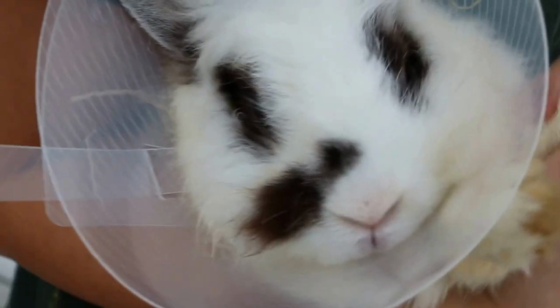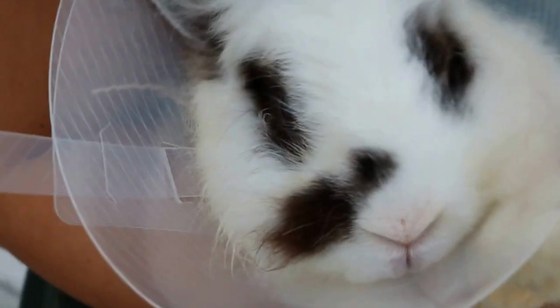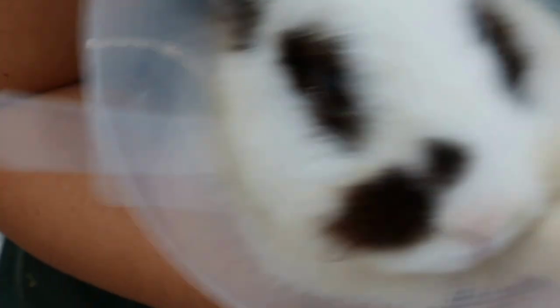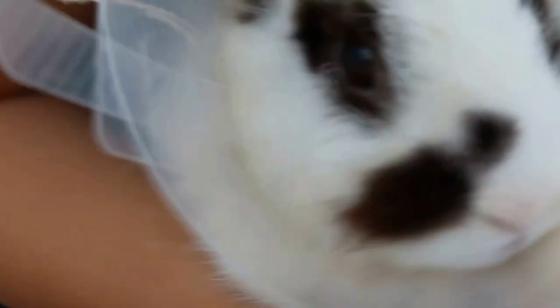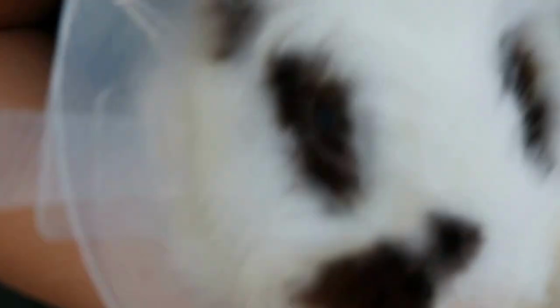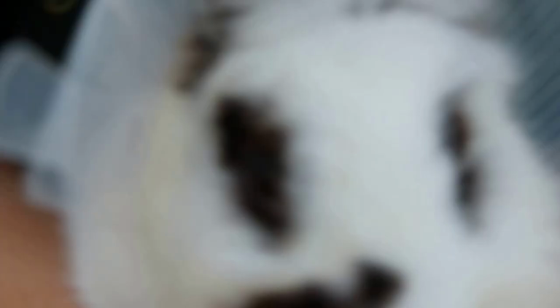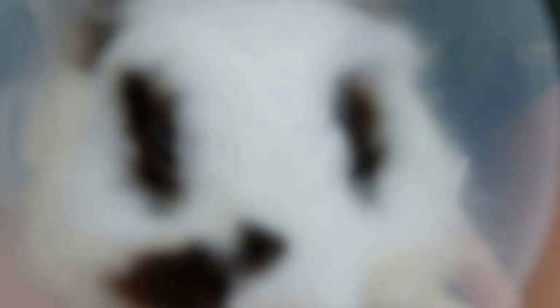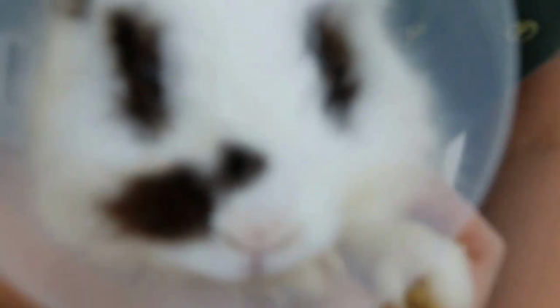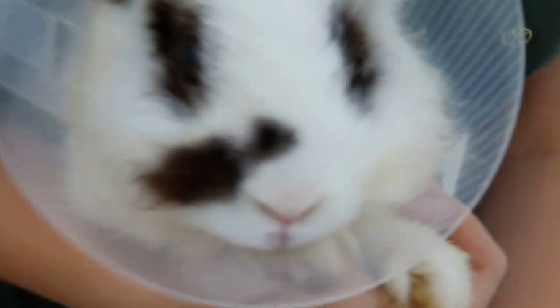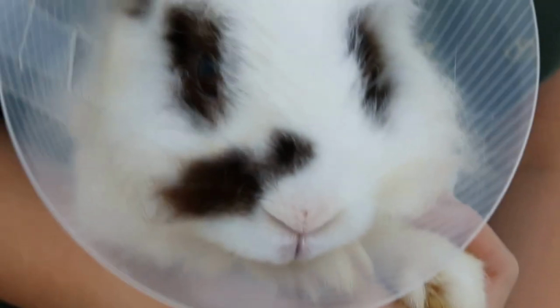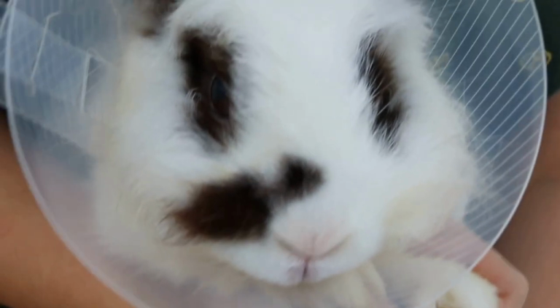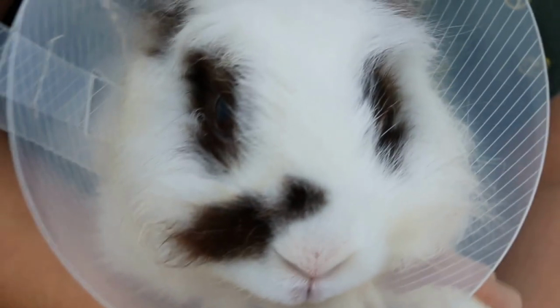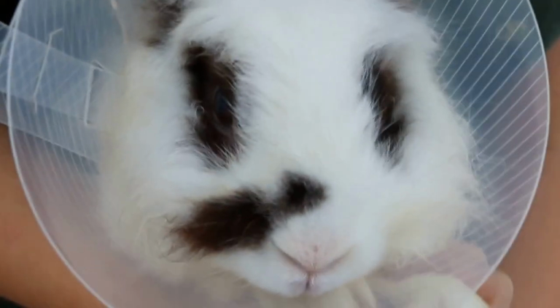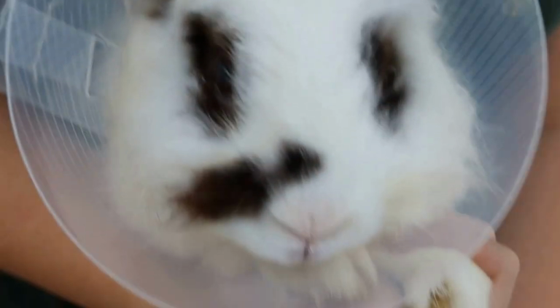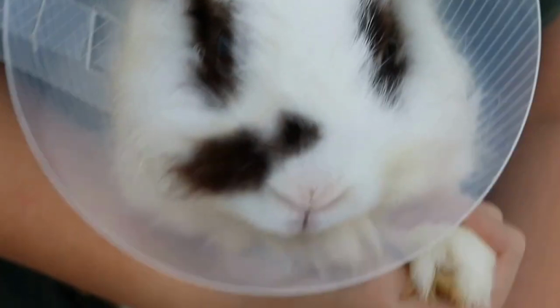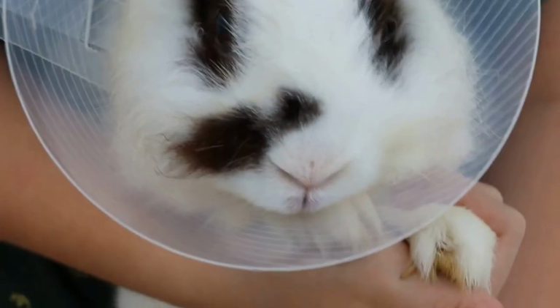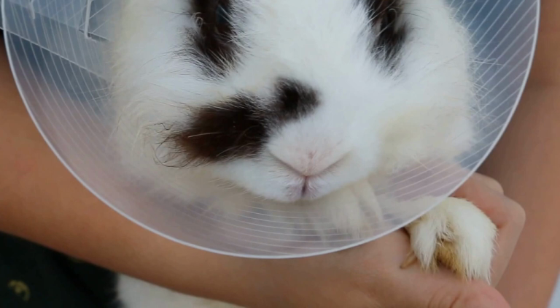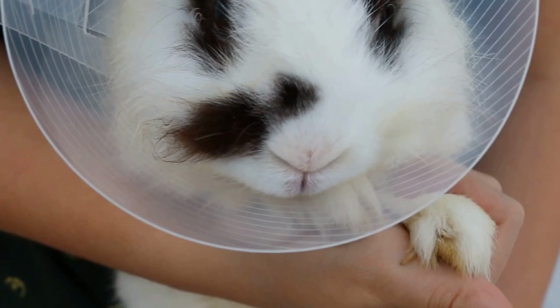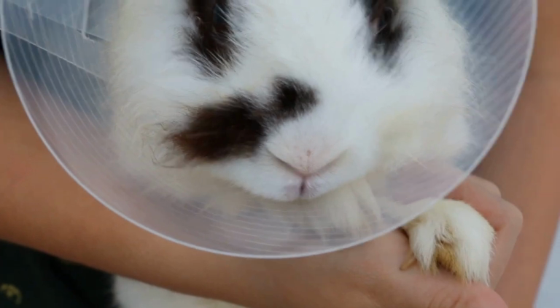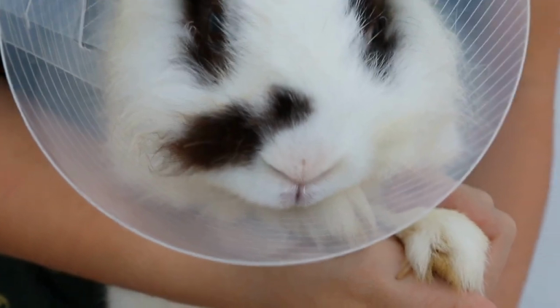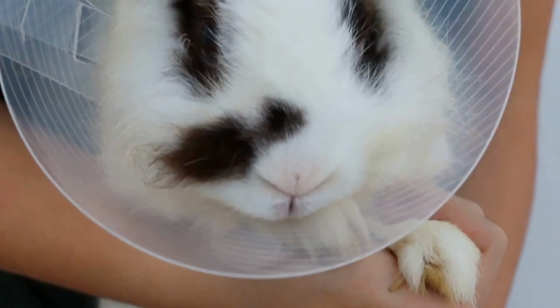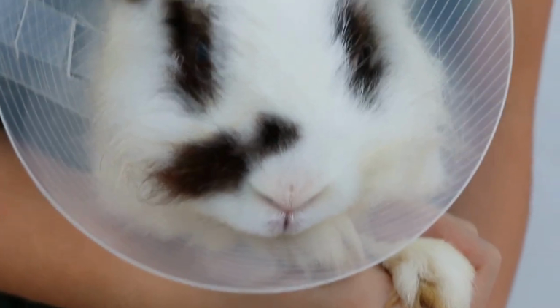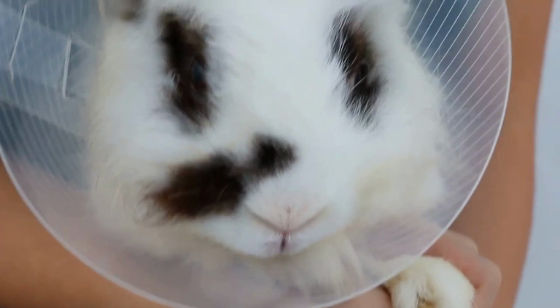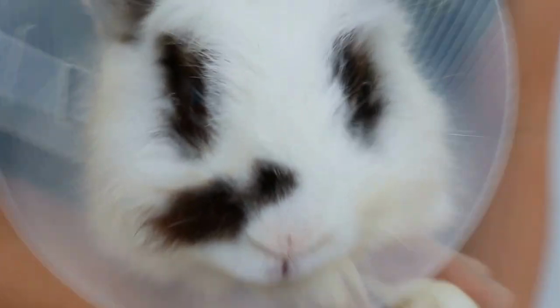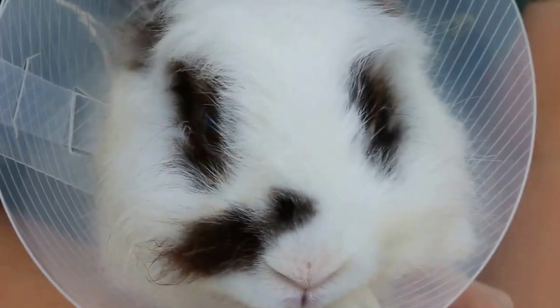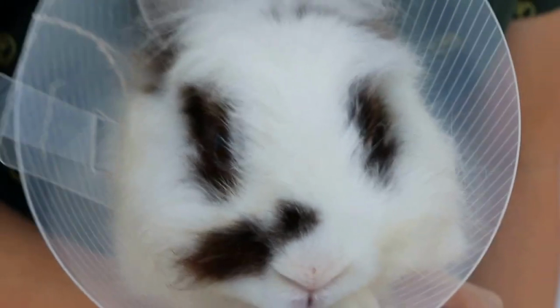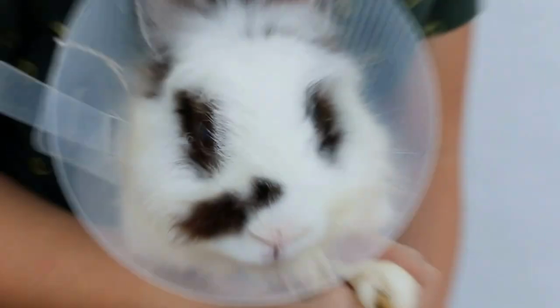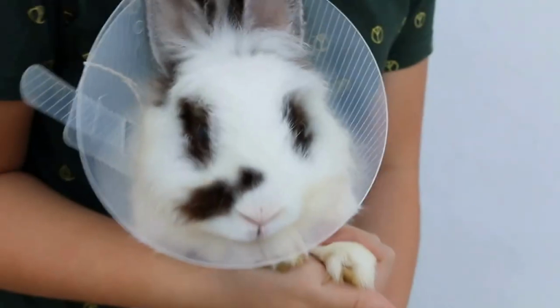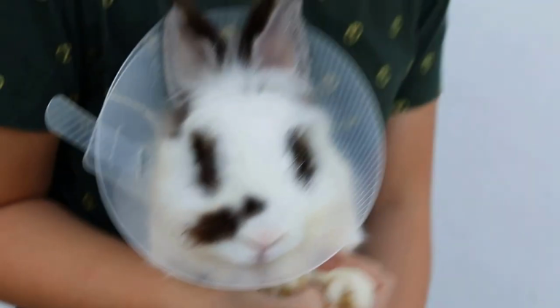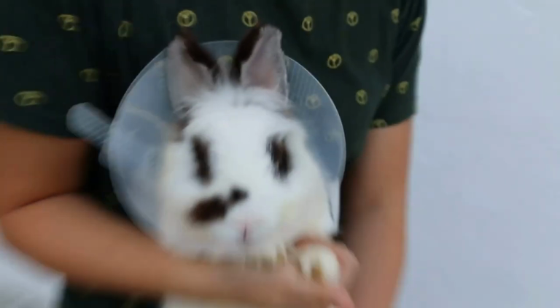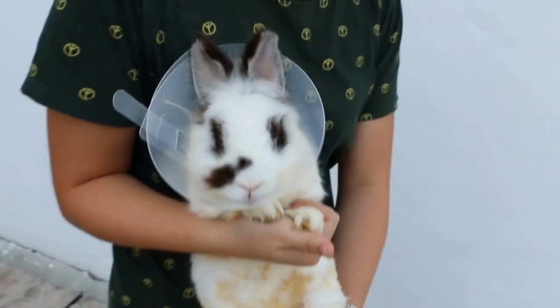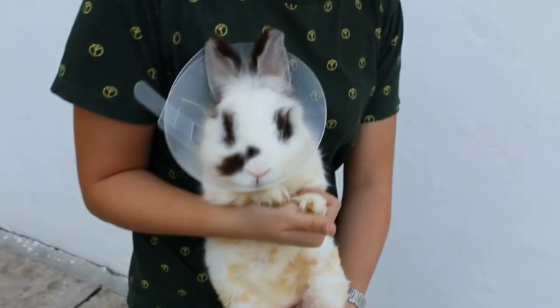He is very much loved because of his unique panda eyes — you can see the panda eyes.